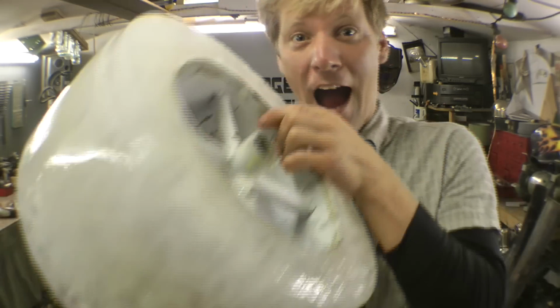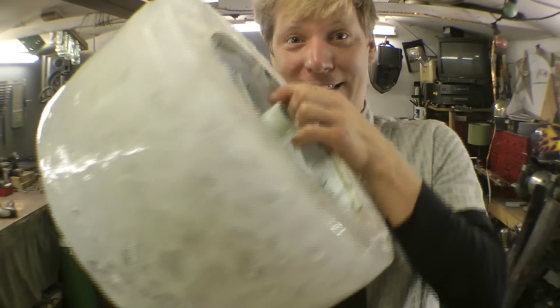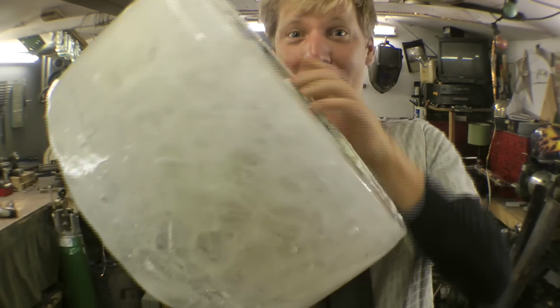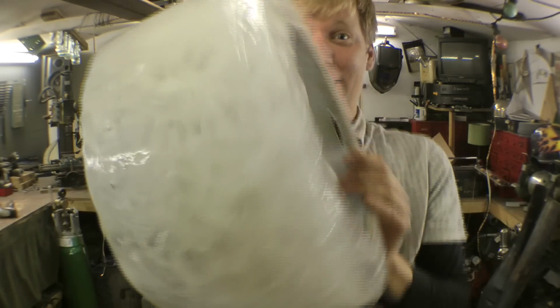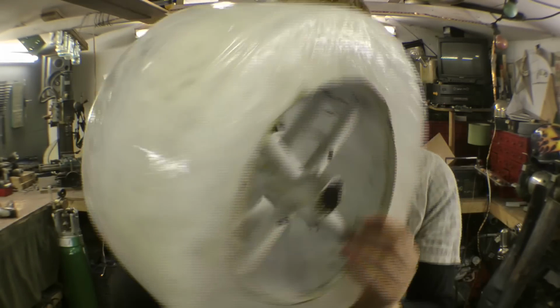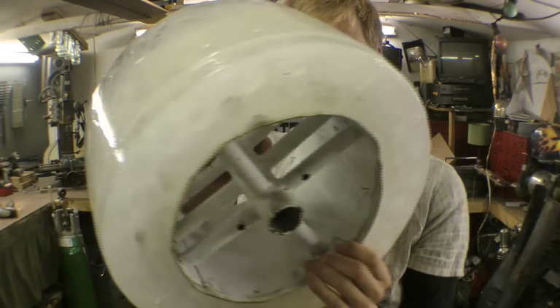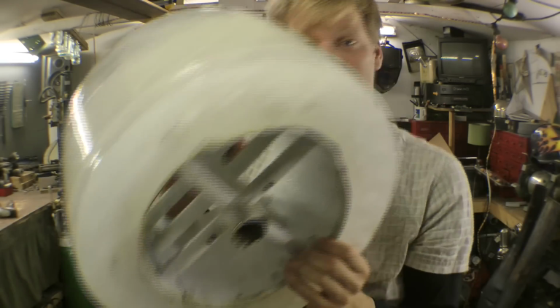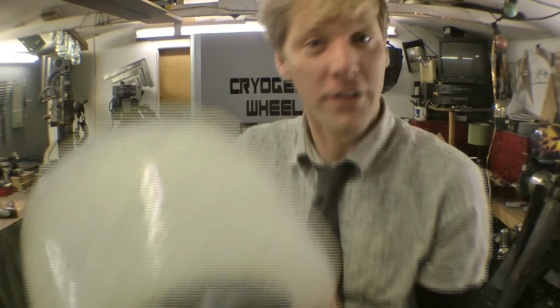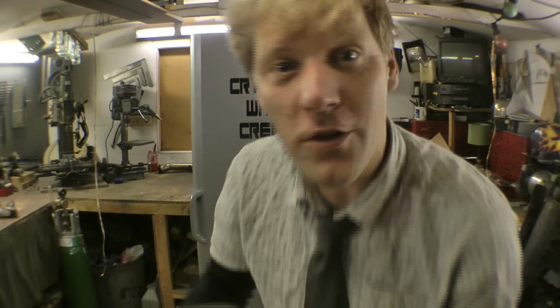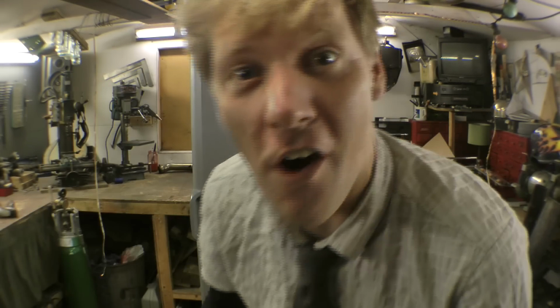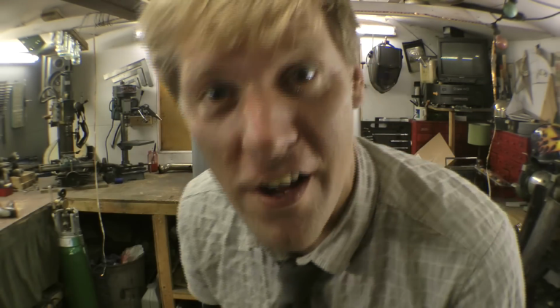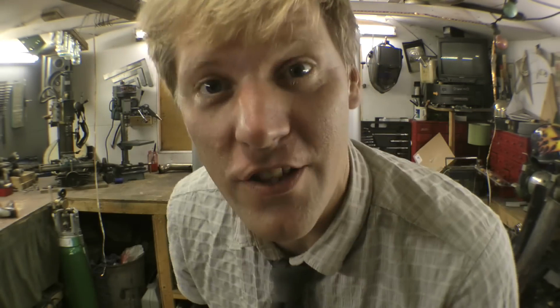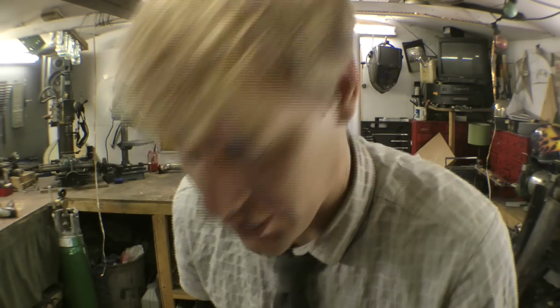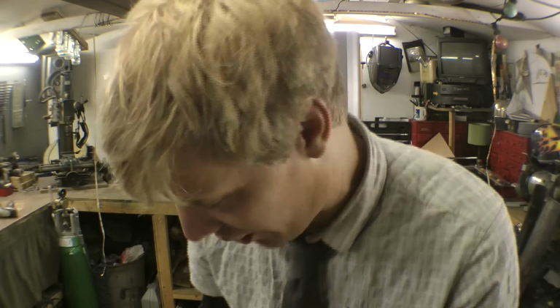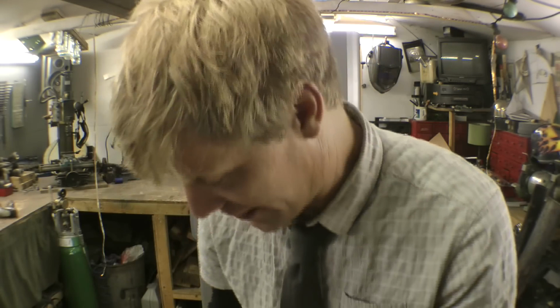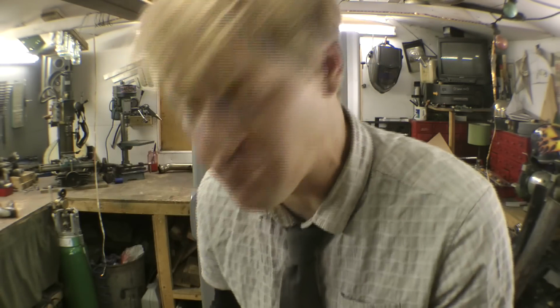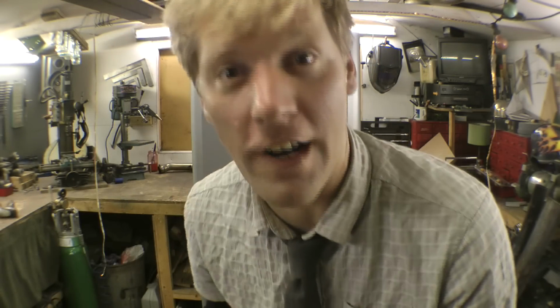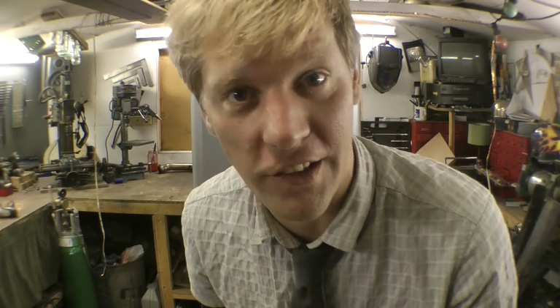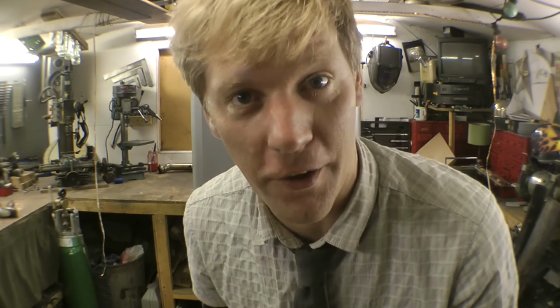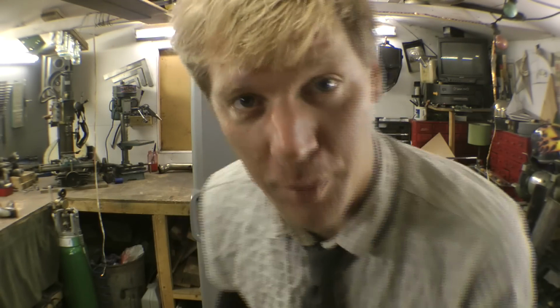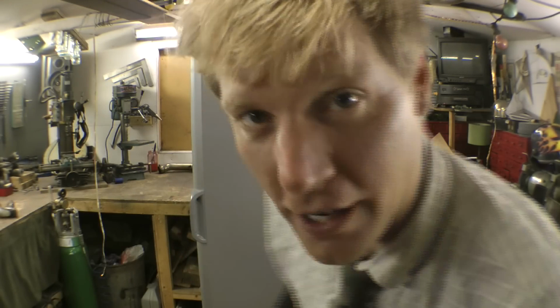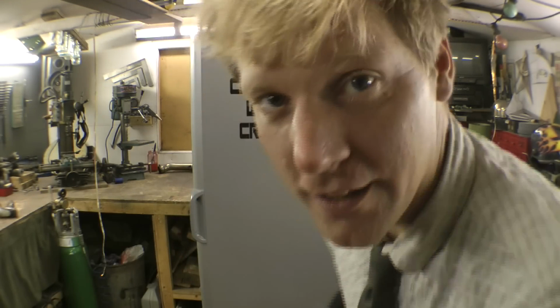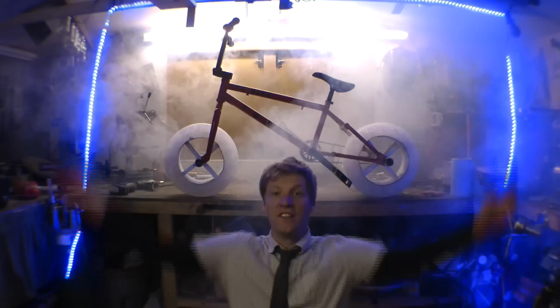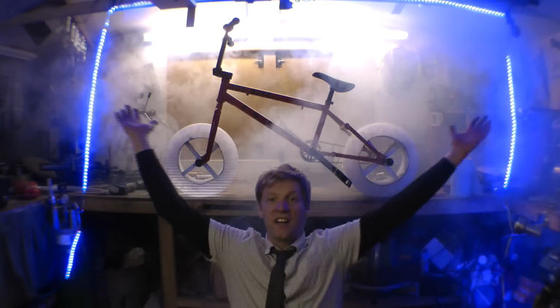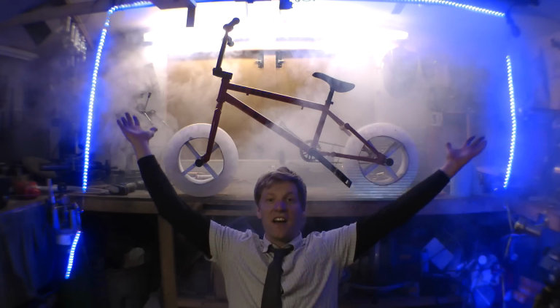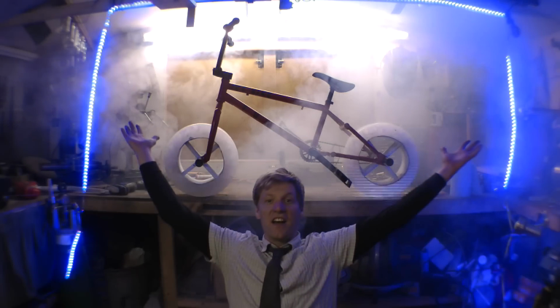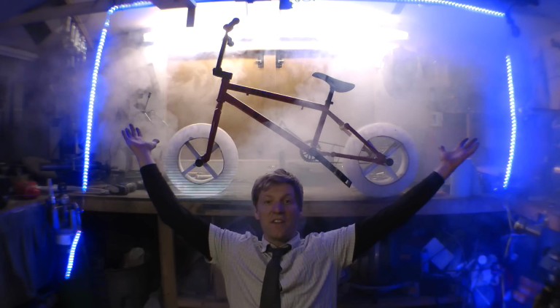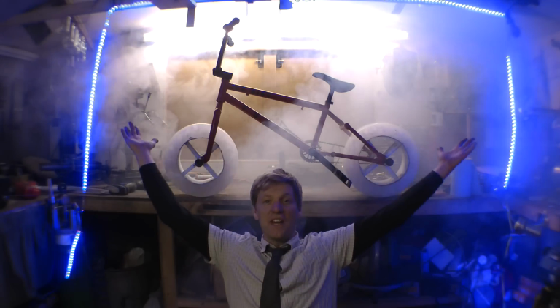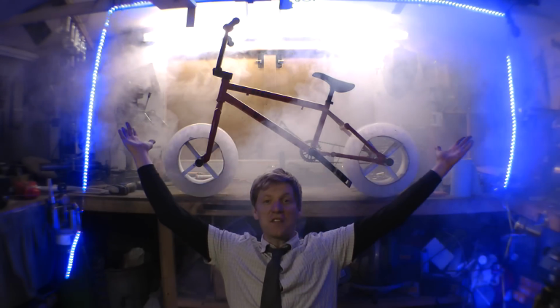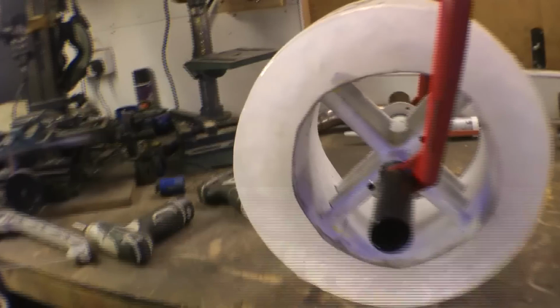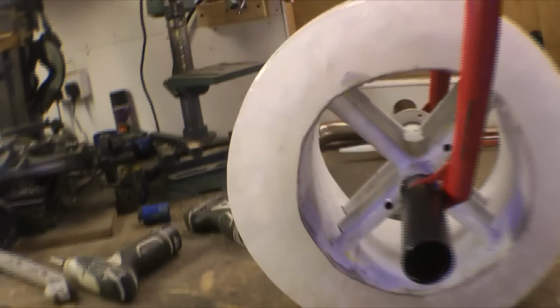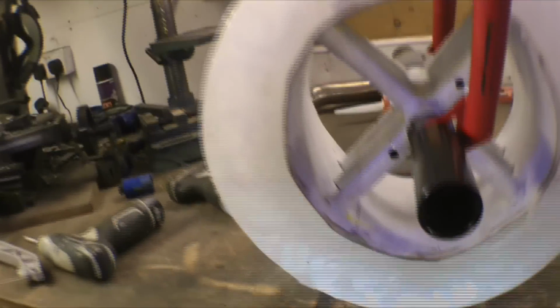That's an ice wheel. No tires, just ice. Right, let's stick it on a bike — the ice bike!